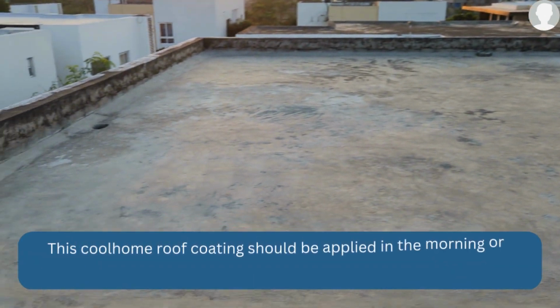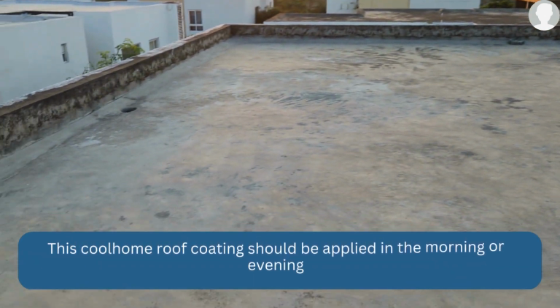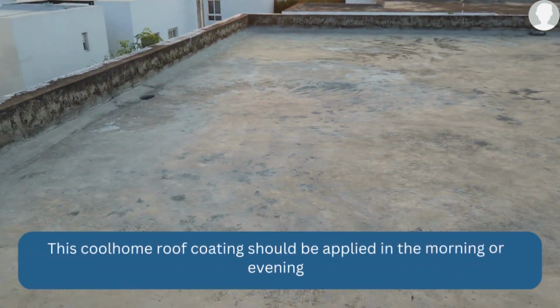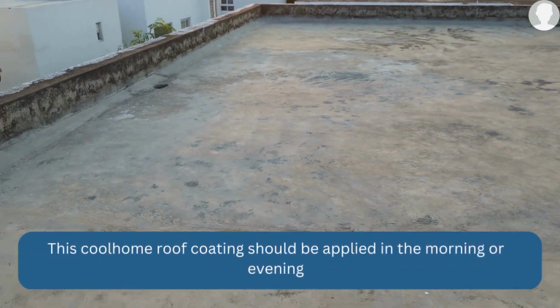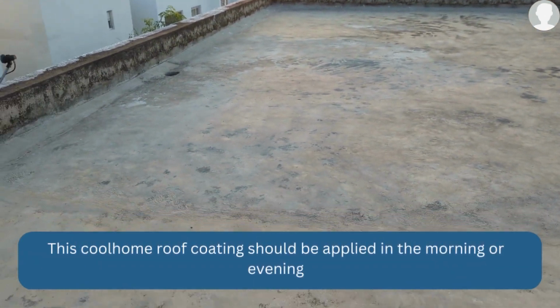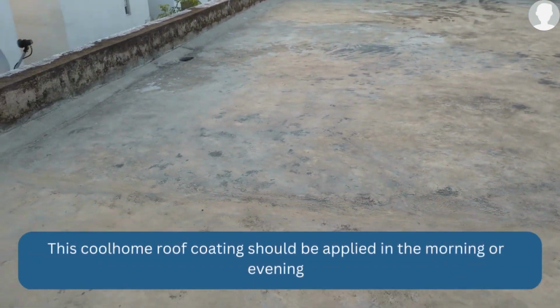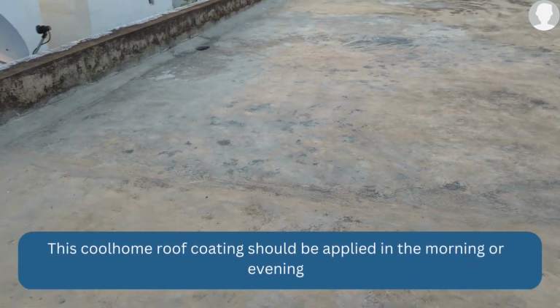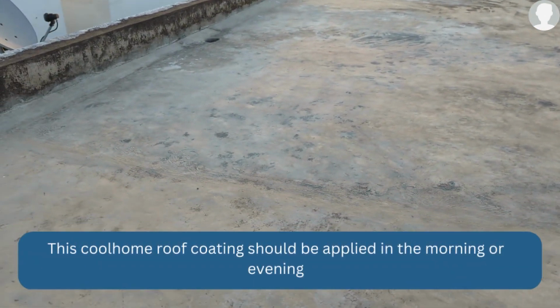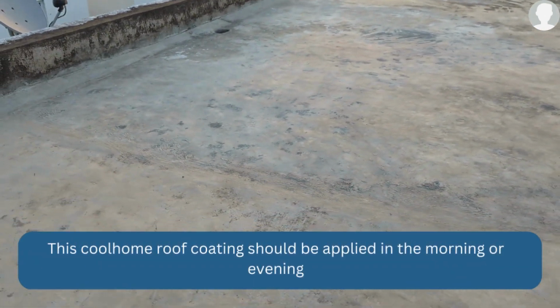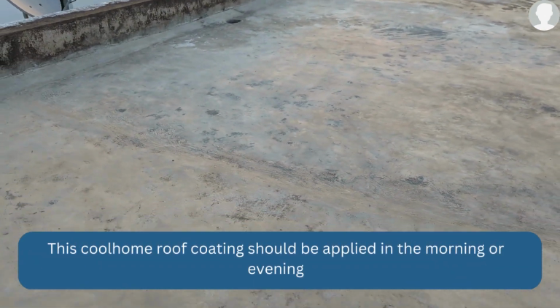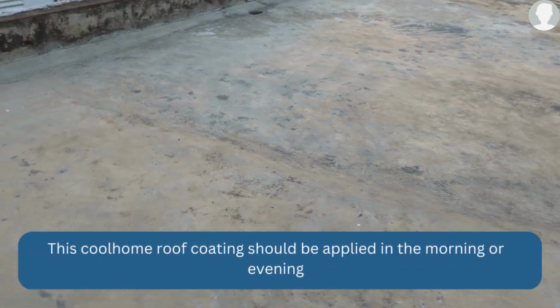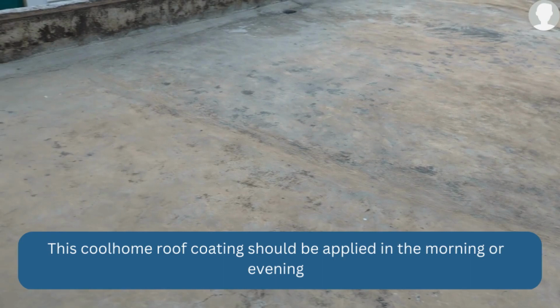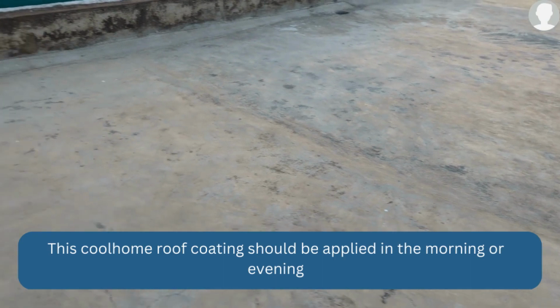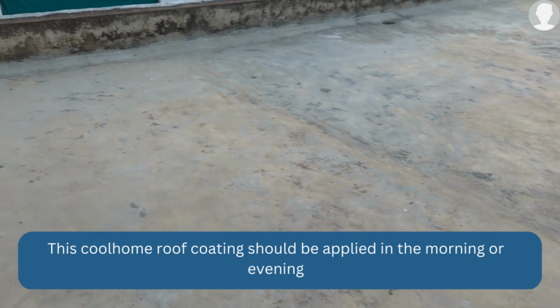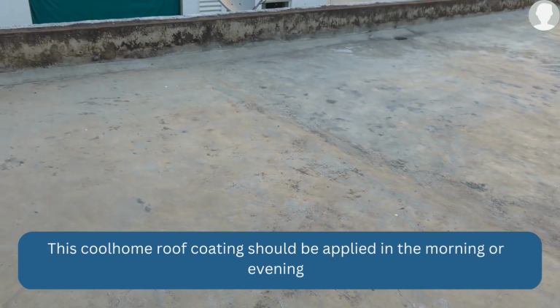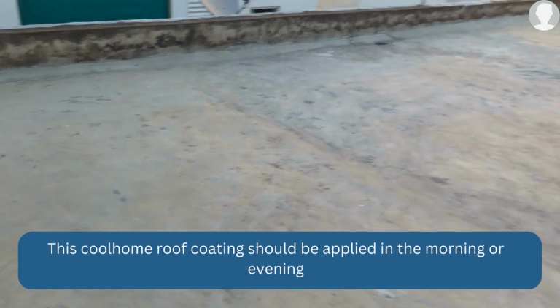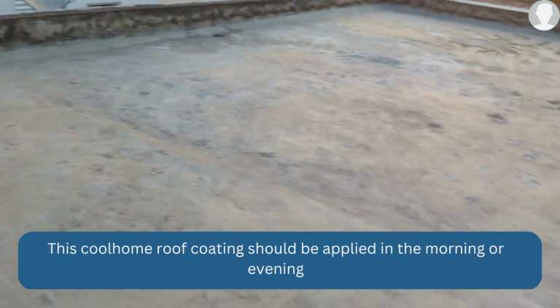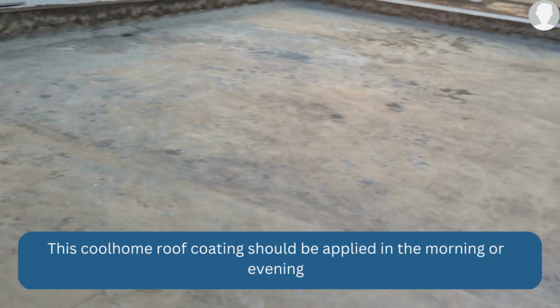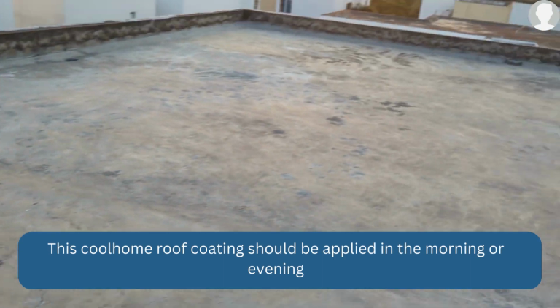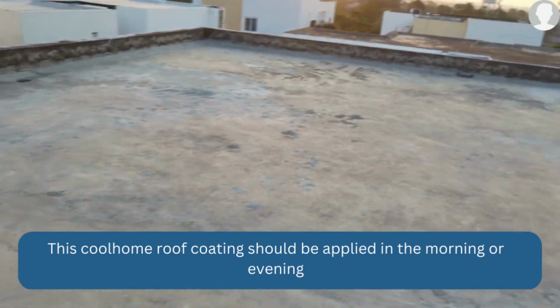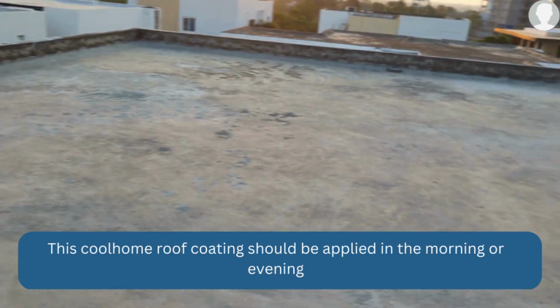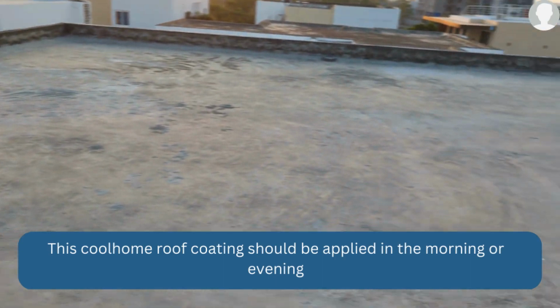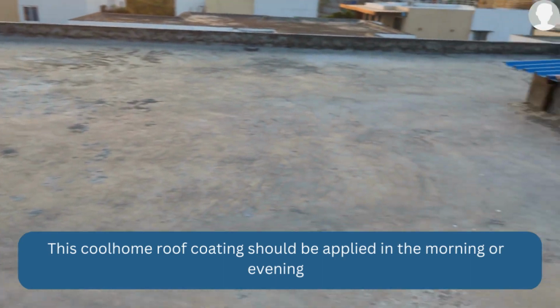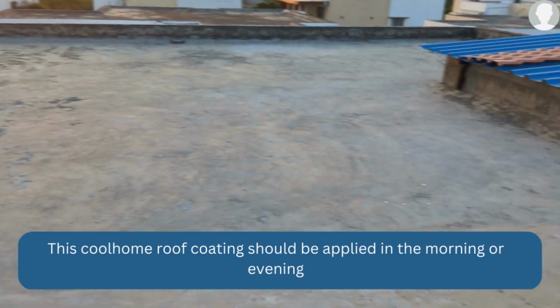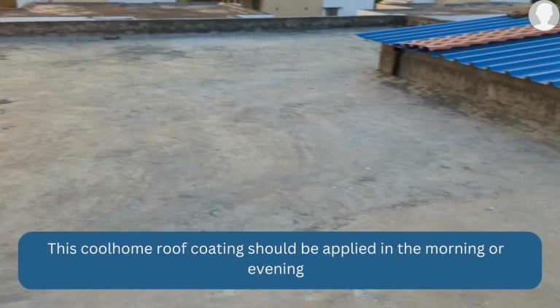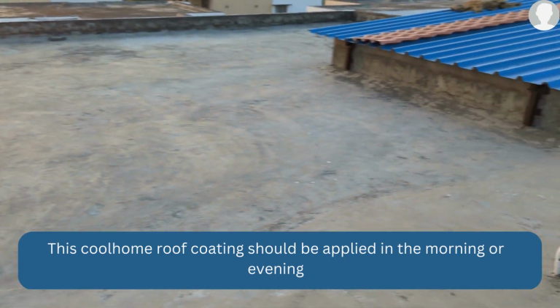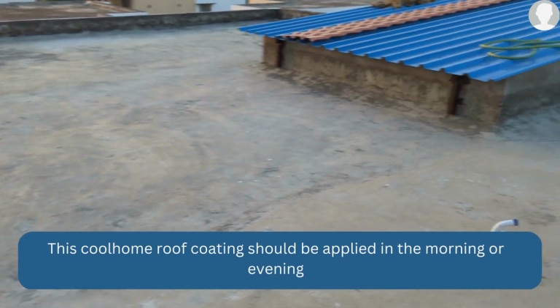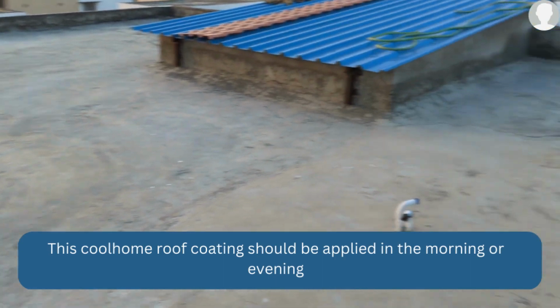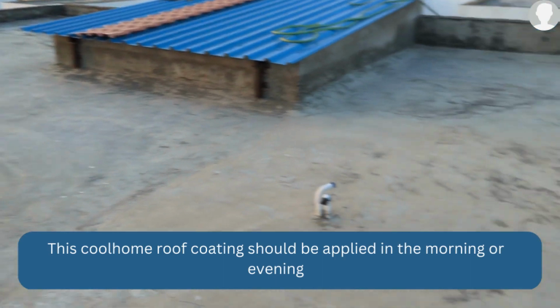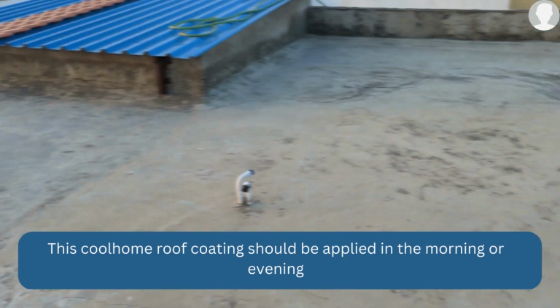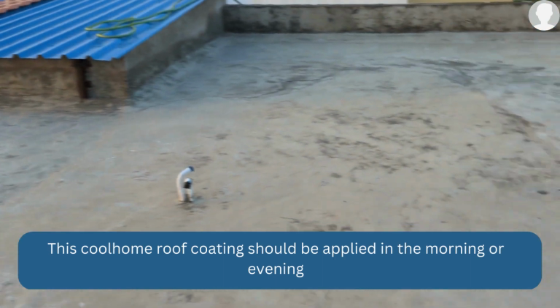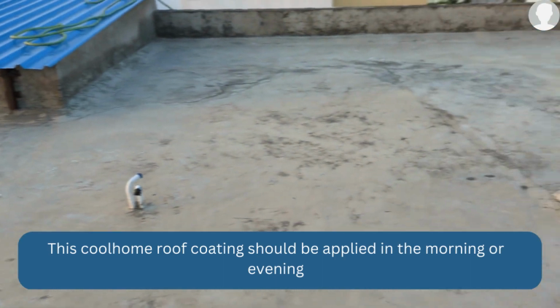This Cool Home coating can be applied at any time — either in the morning or in the evening. You should apply it when there is no direct sunlight hitting the surface.